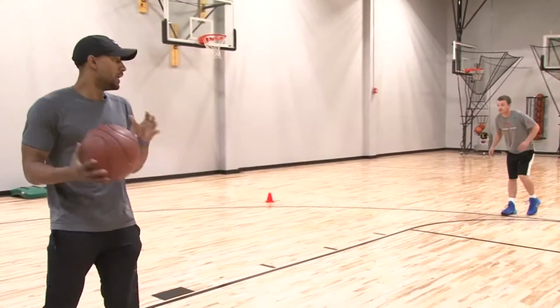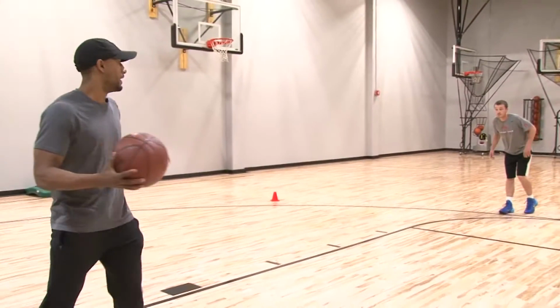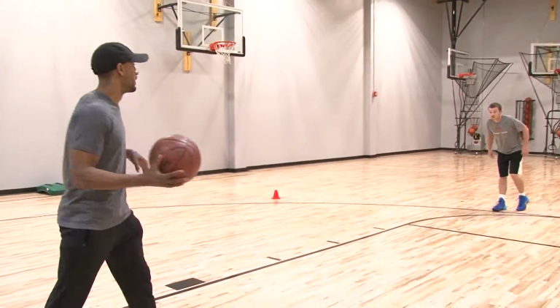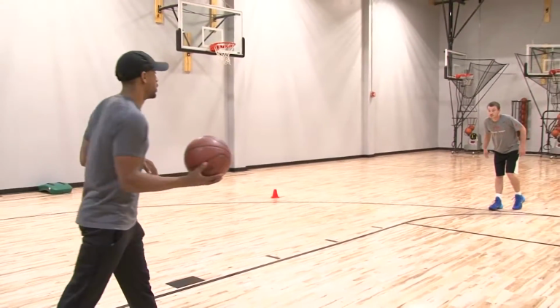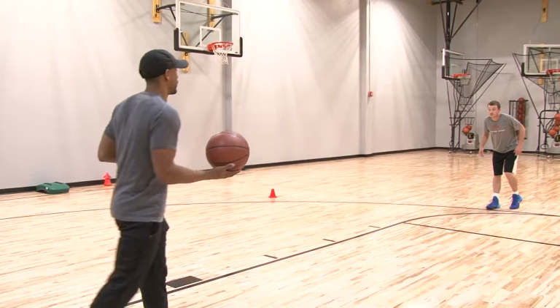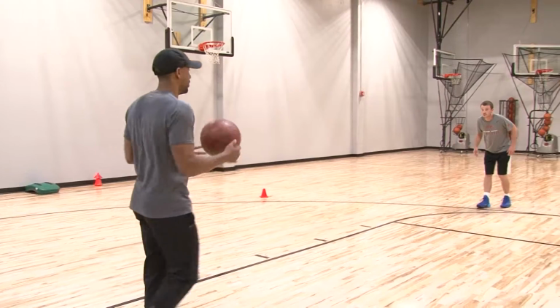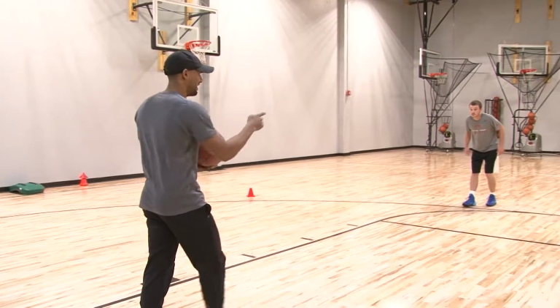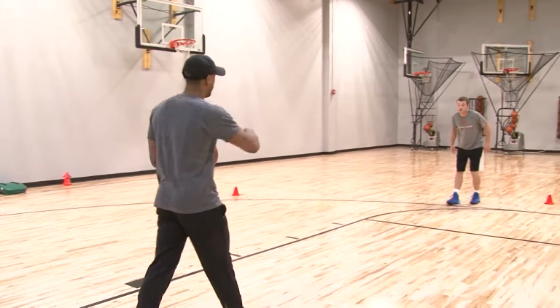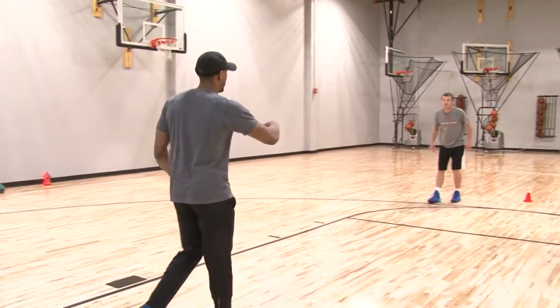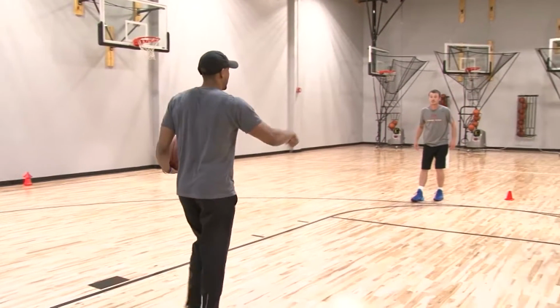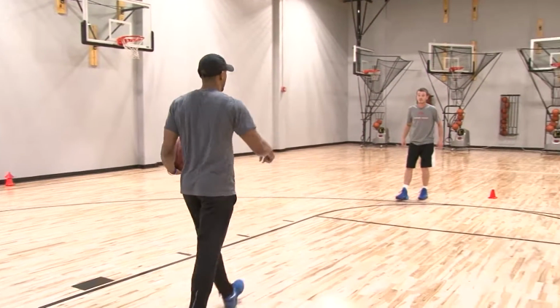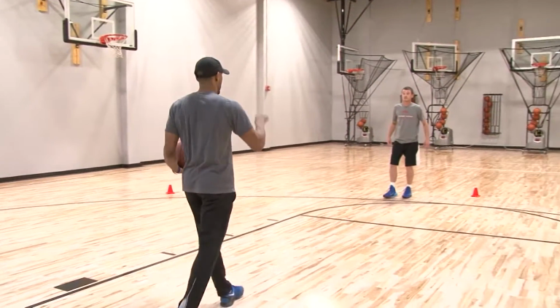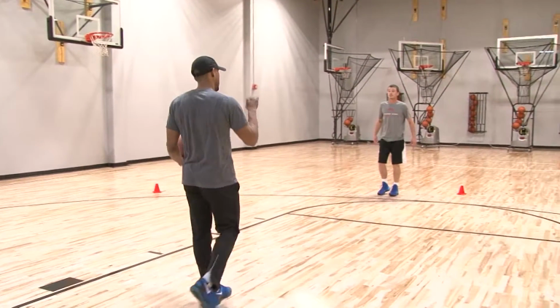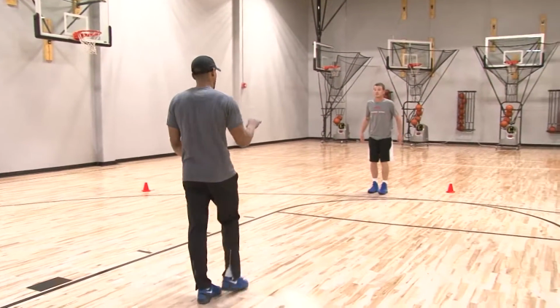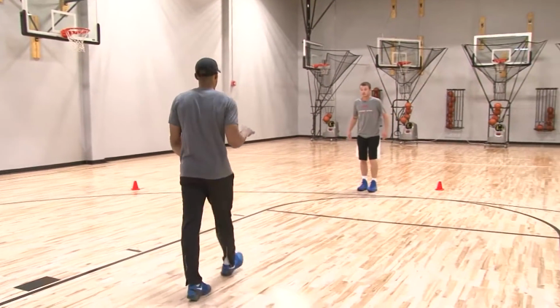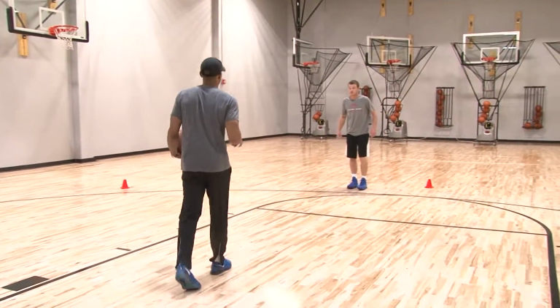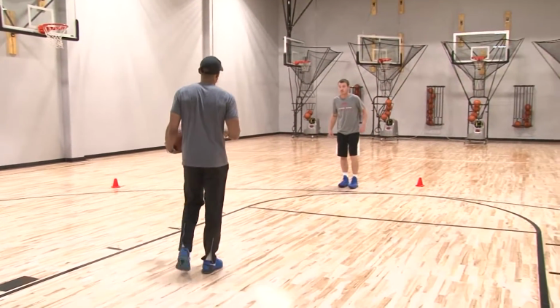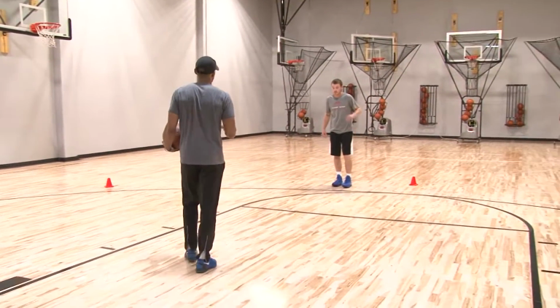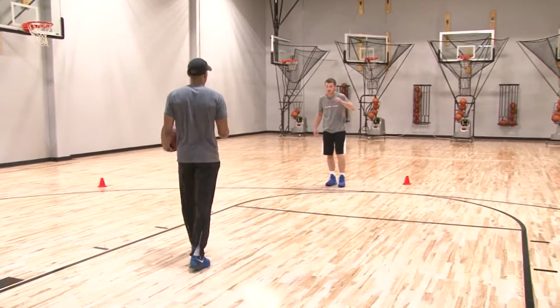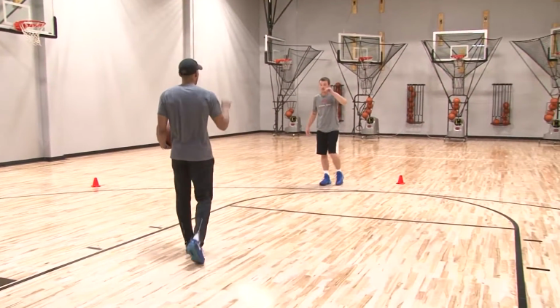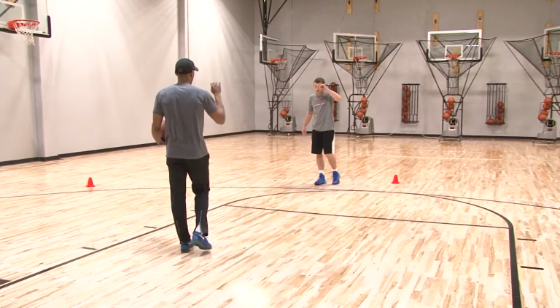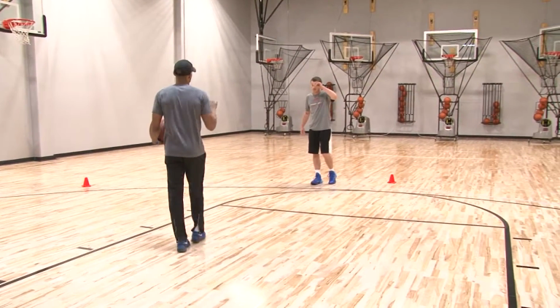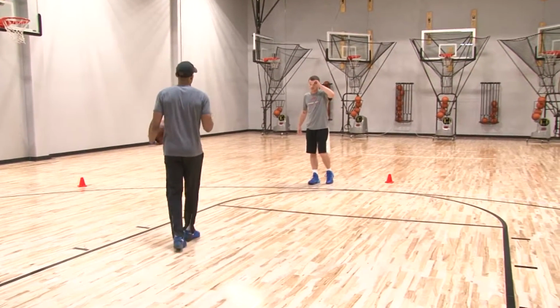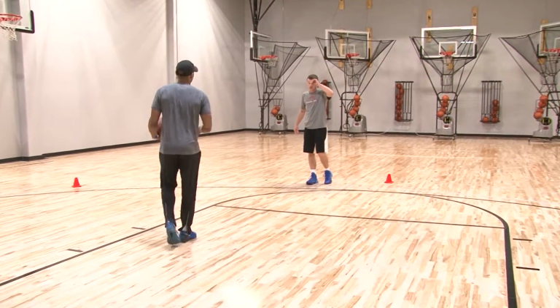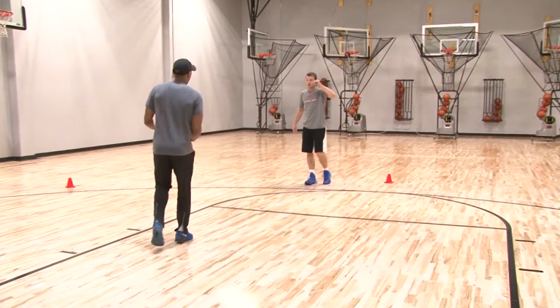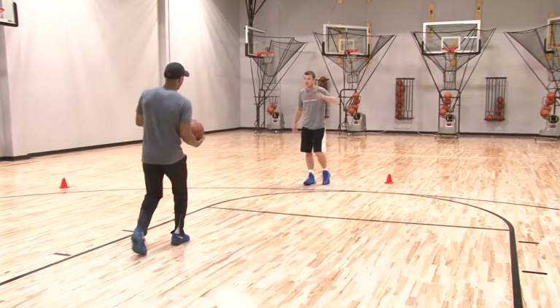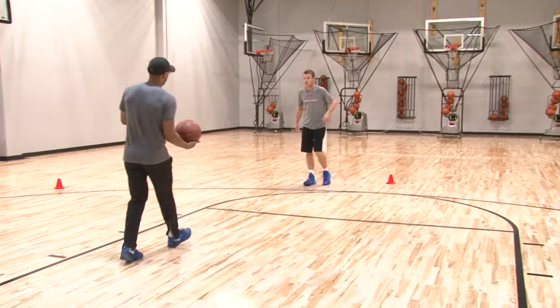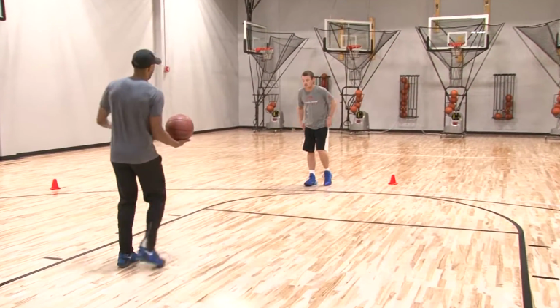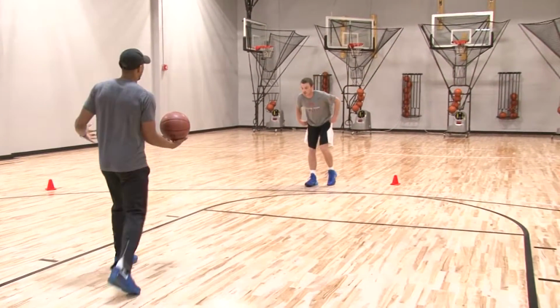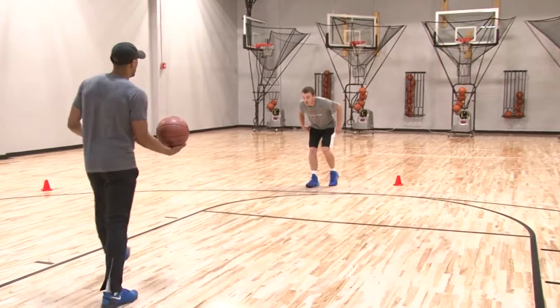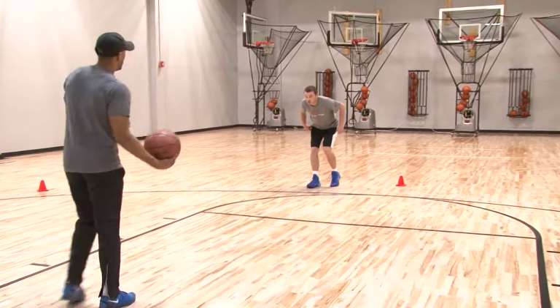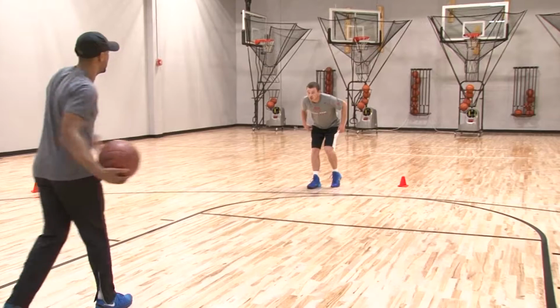Alright, here we go — Clear the Cone. Left, right, right, left. Stay low. Low to high every time. Get up and shoot it. Make five.